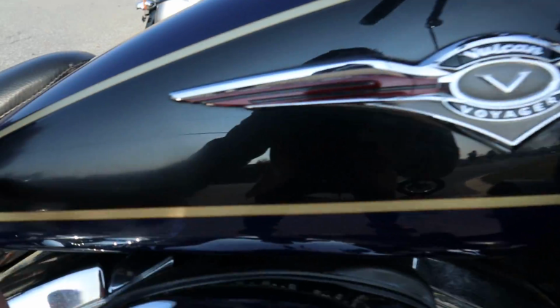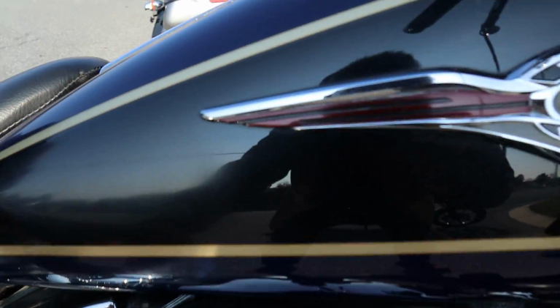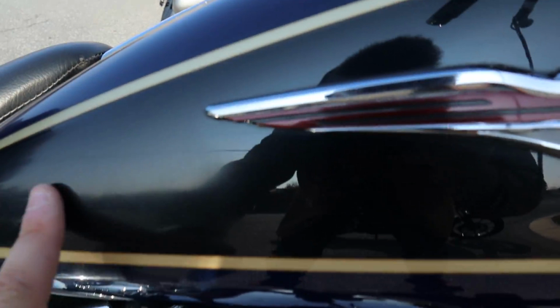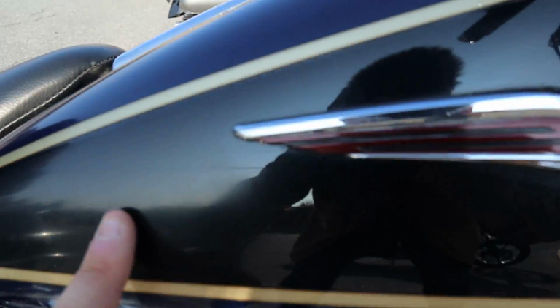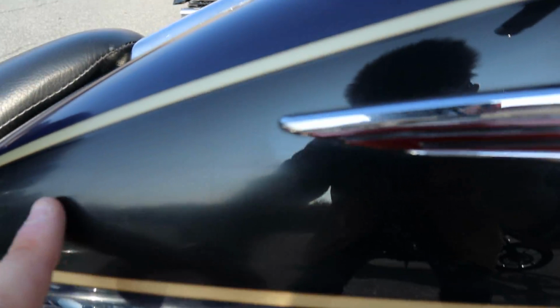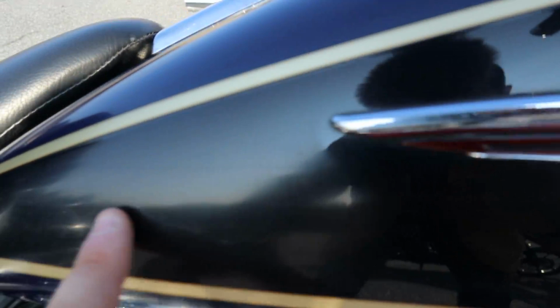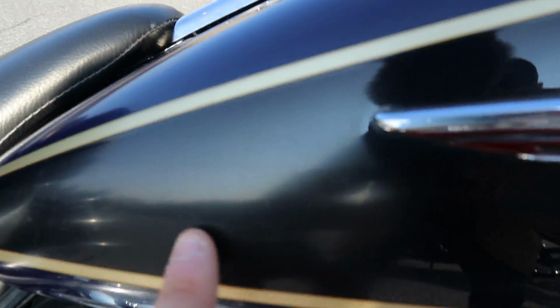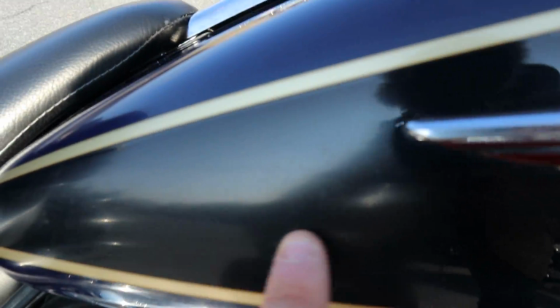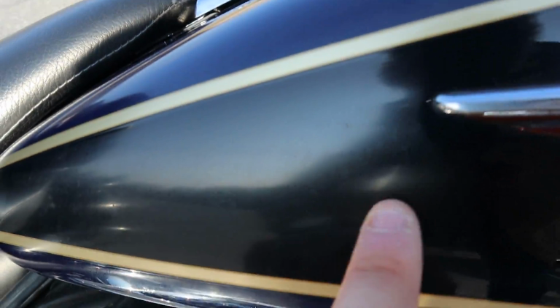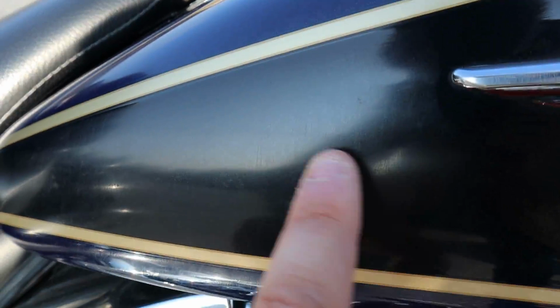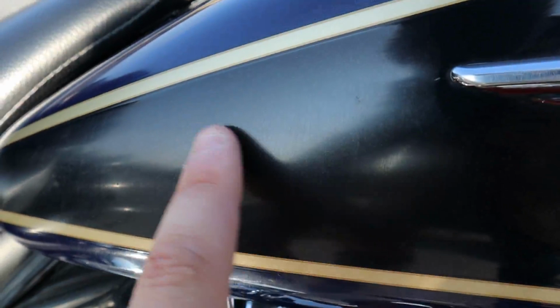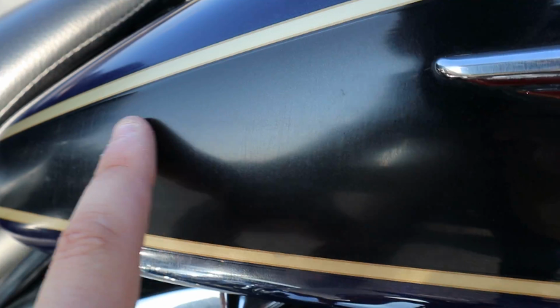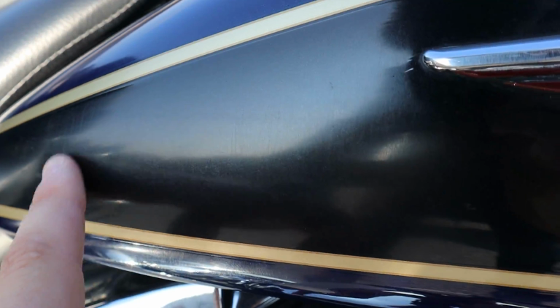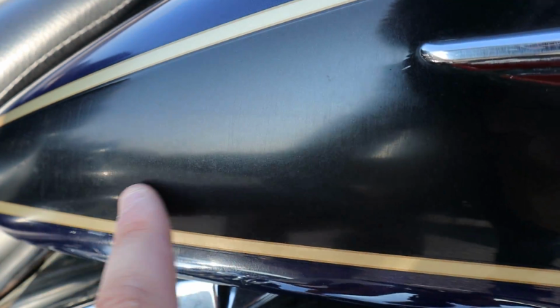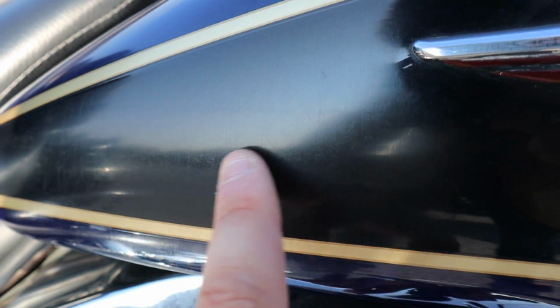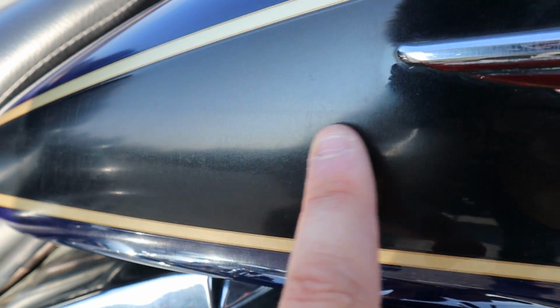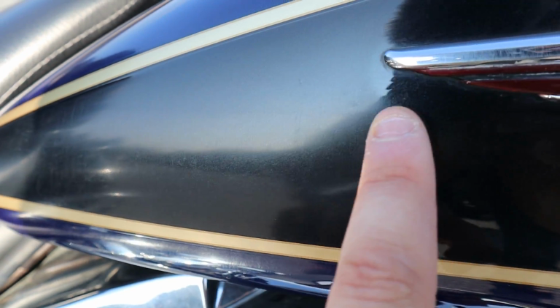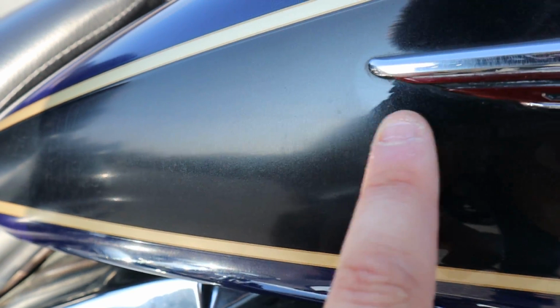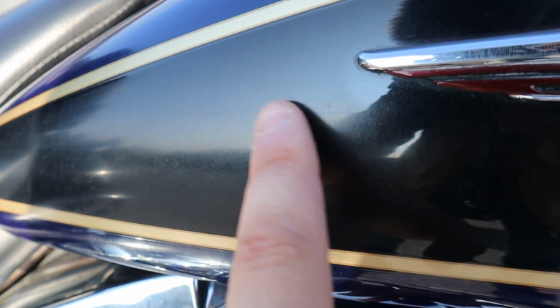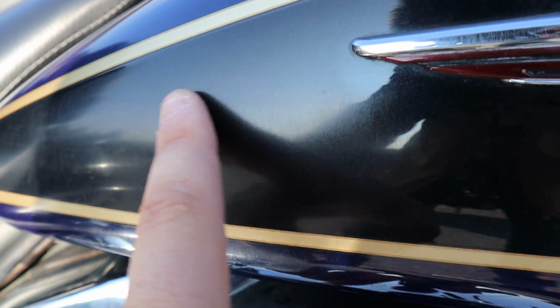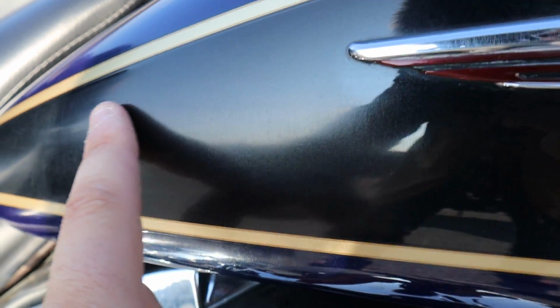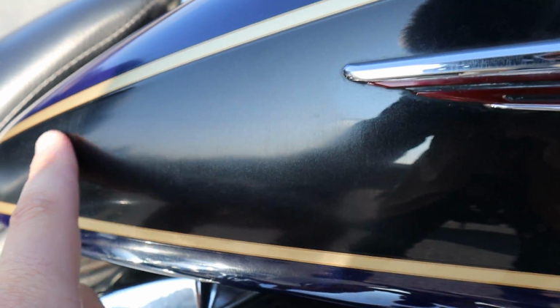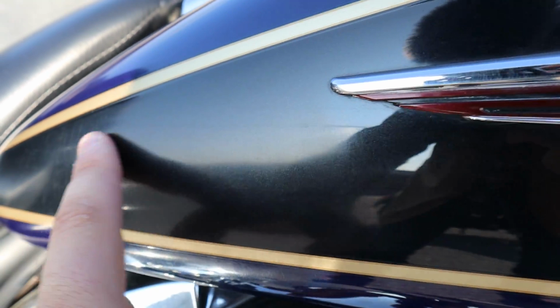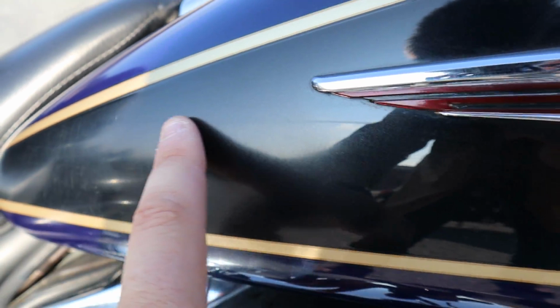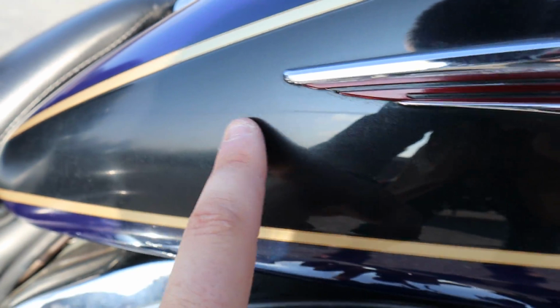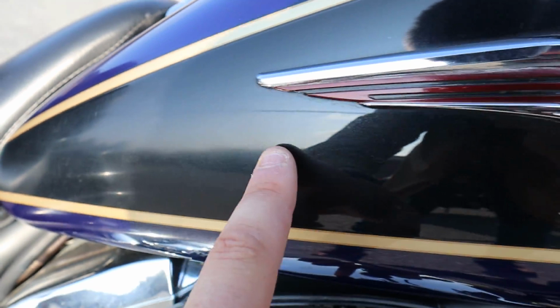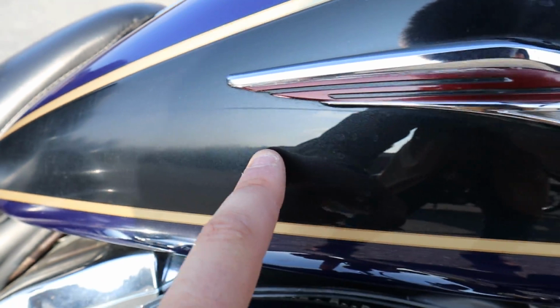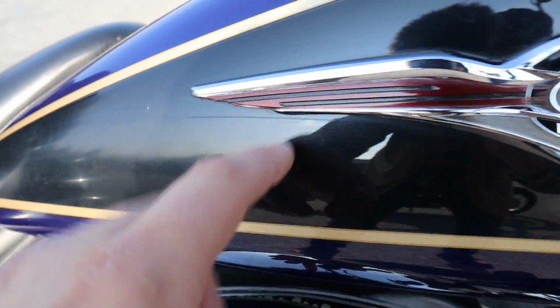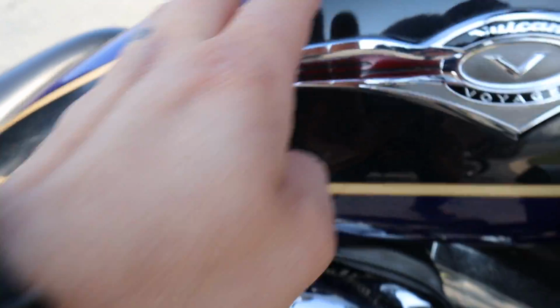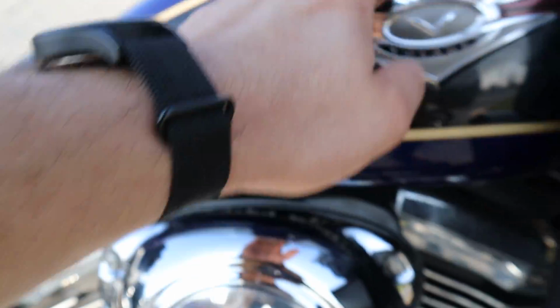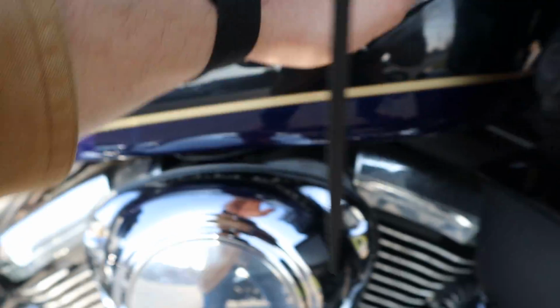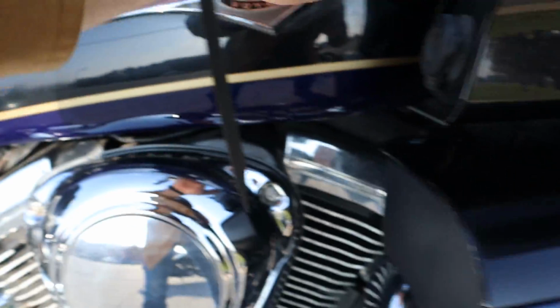The tank's kind of the same way. It just looks like the clear coat maybe has lost its gloss a tiny bit.